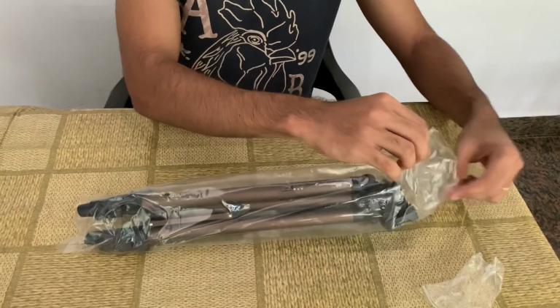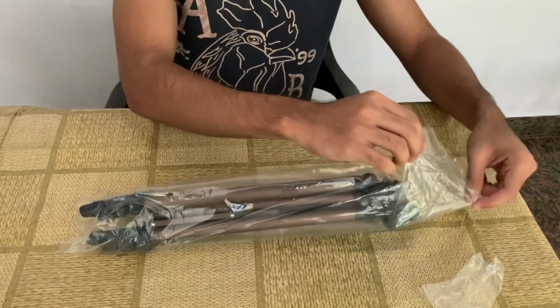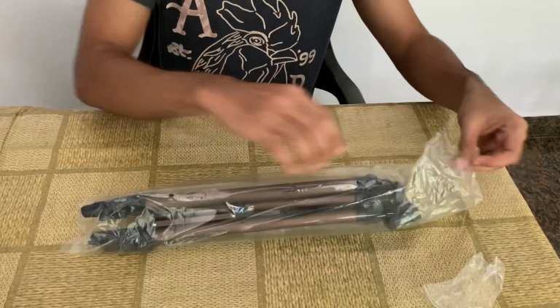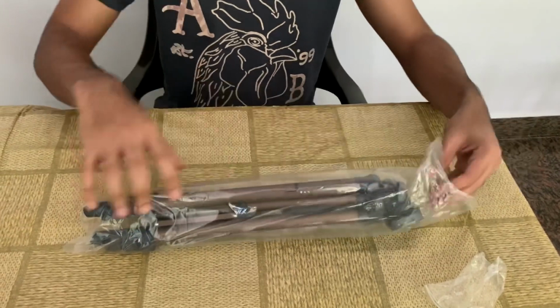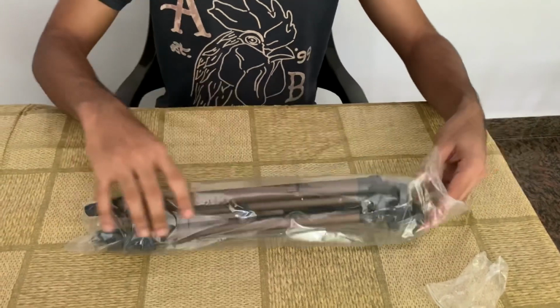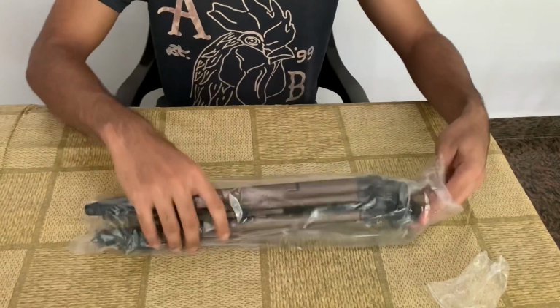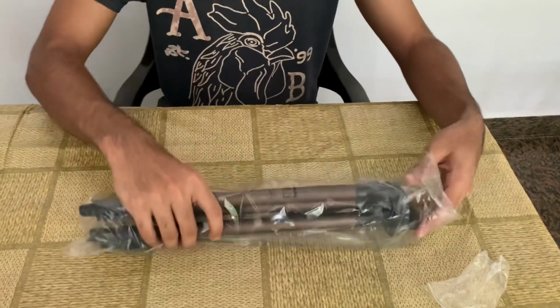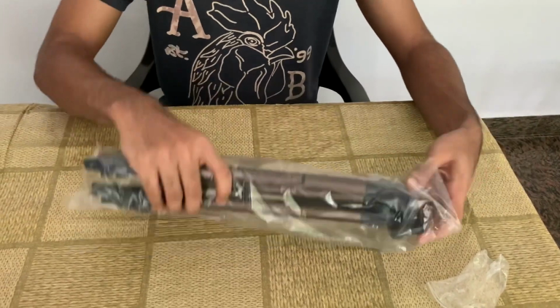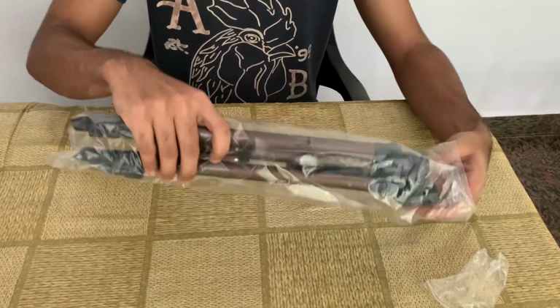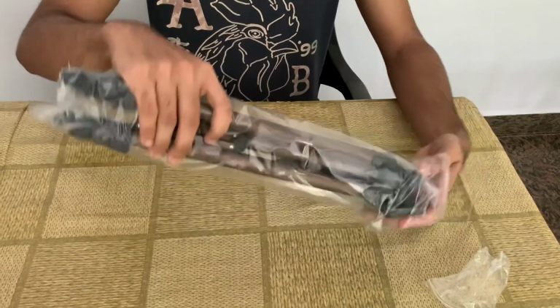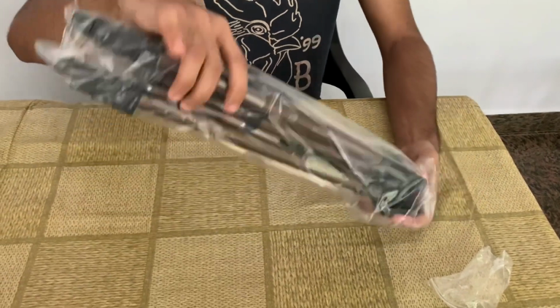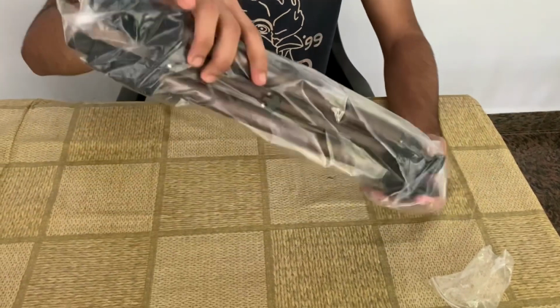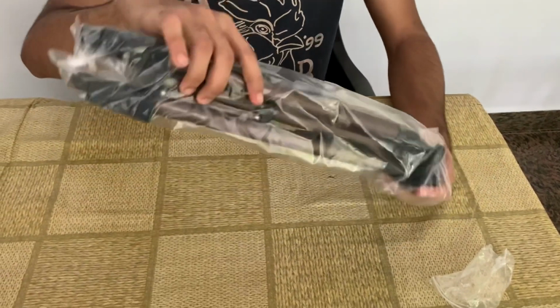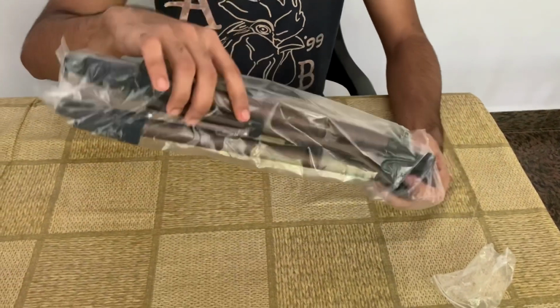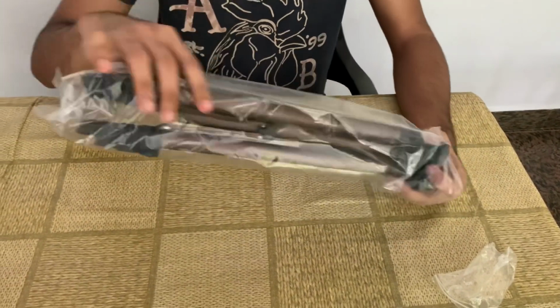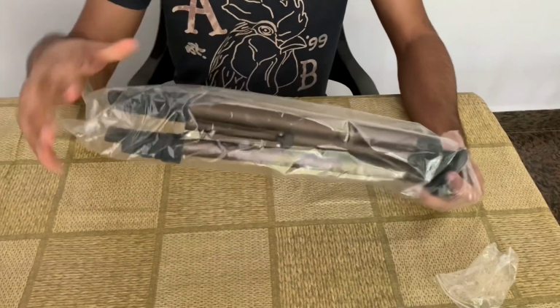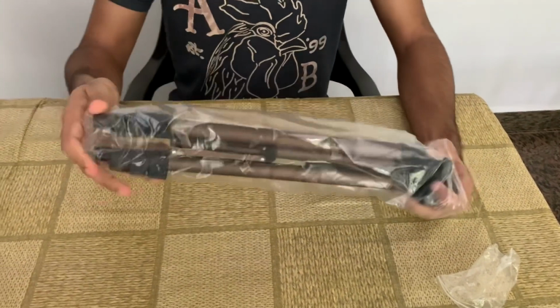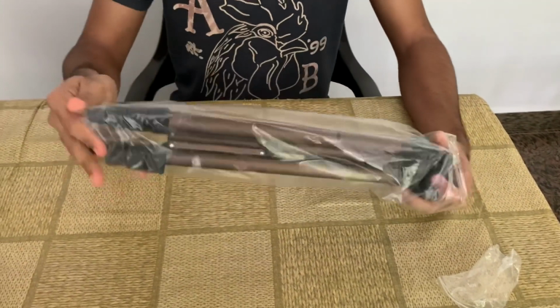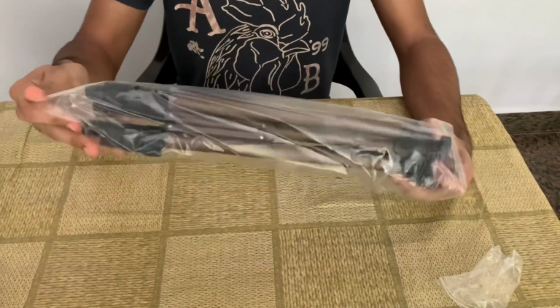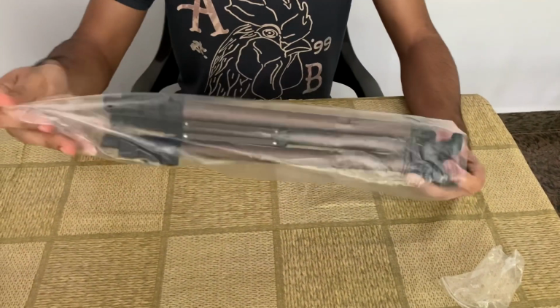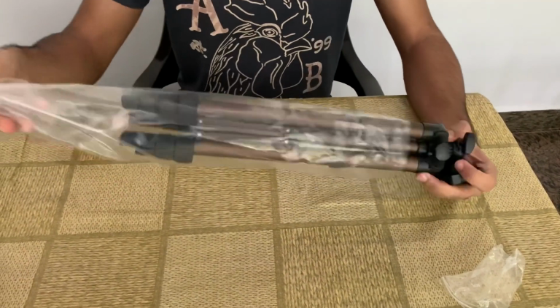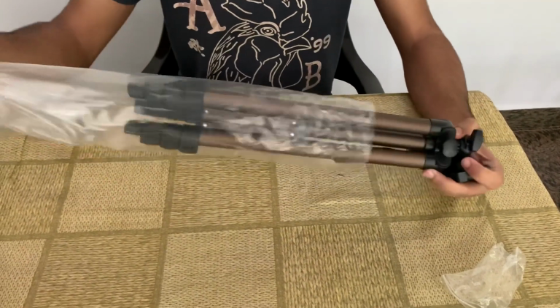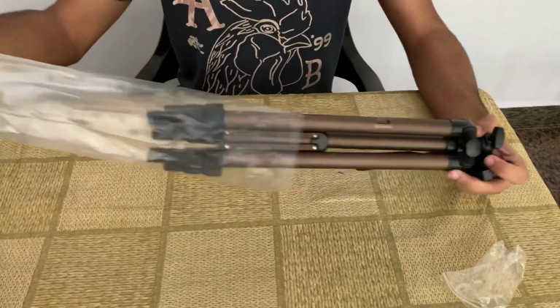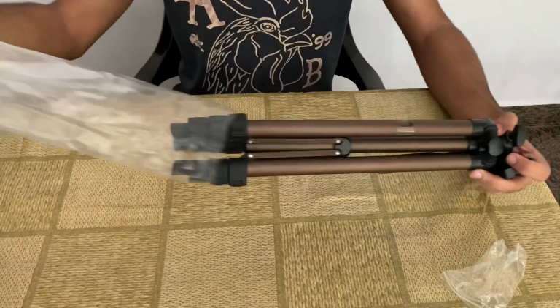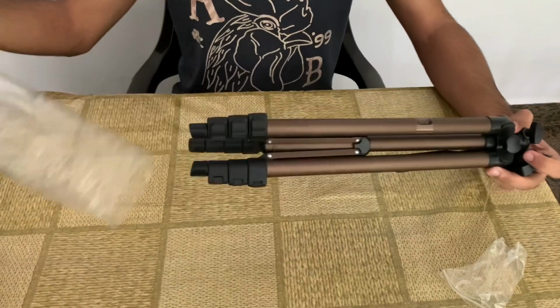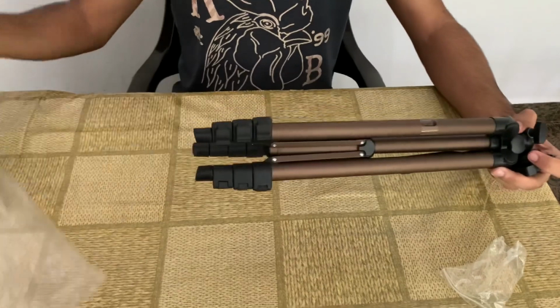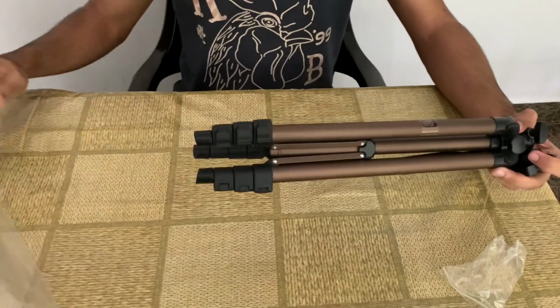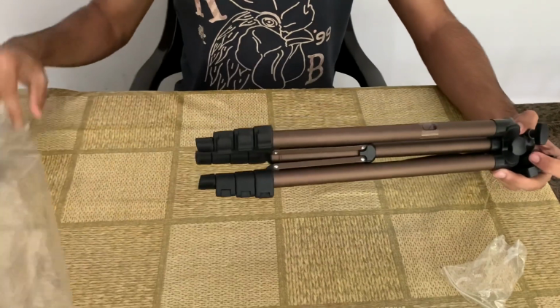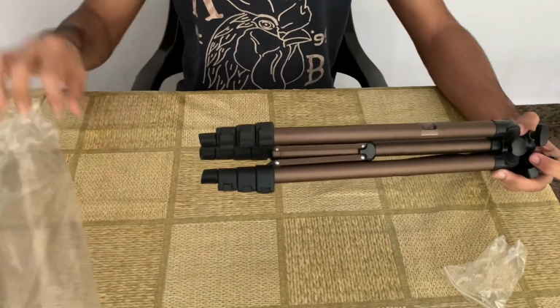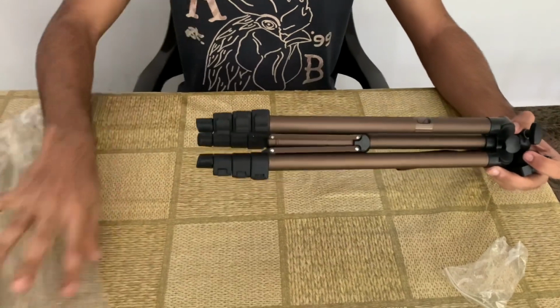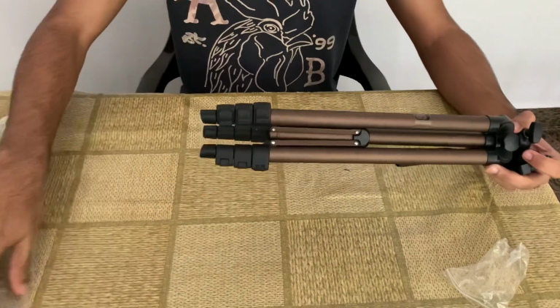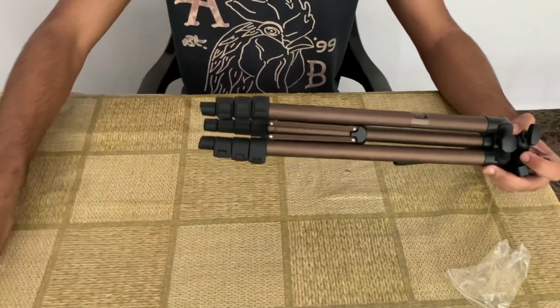It's an attractive item for a tripod. It's a great way to use the tripod. It has a premium feel.